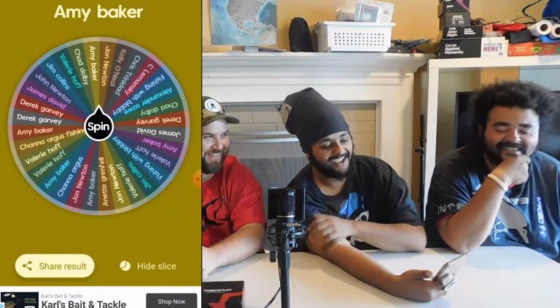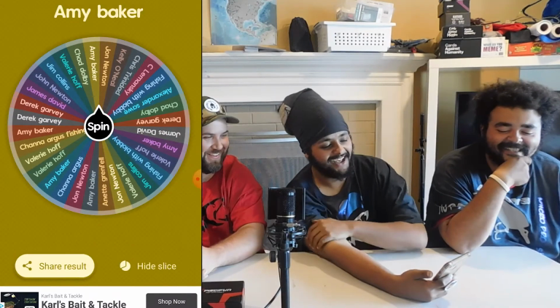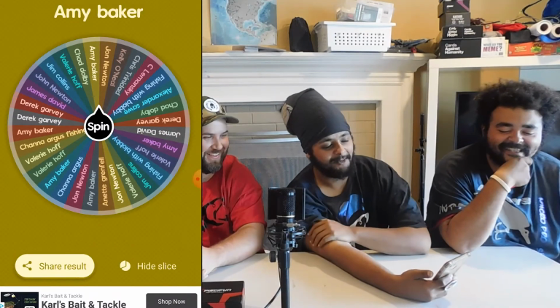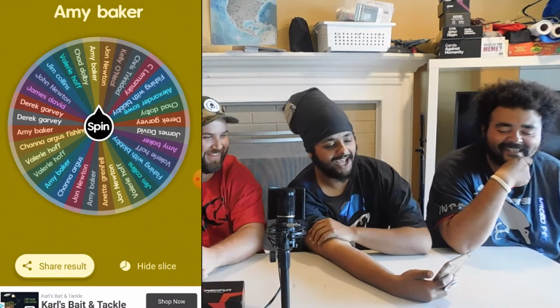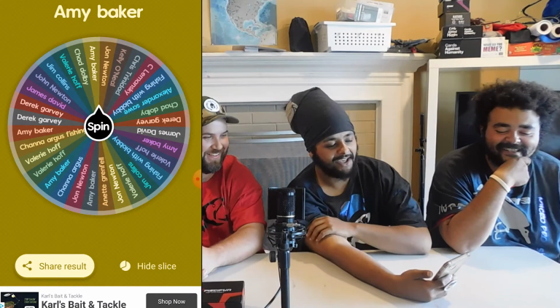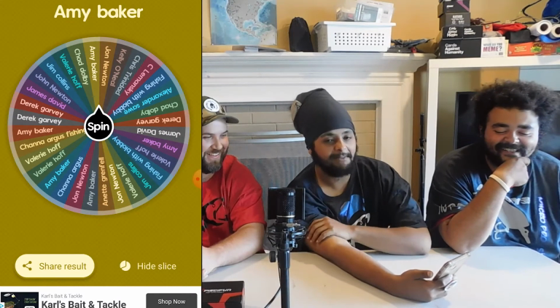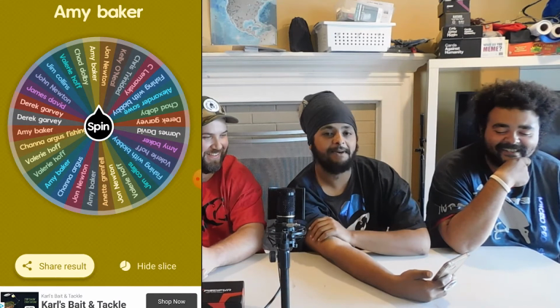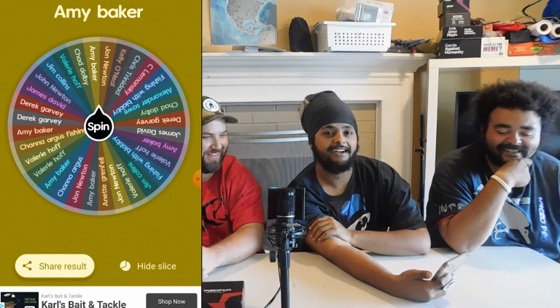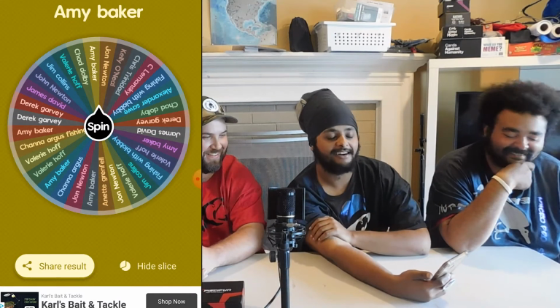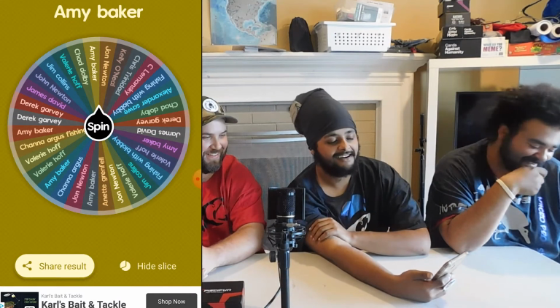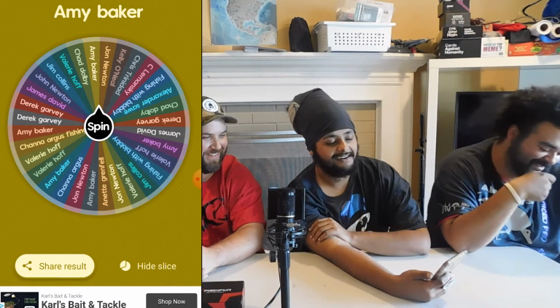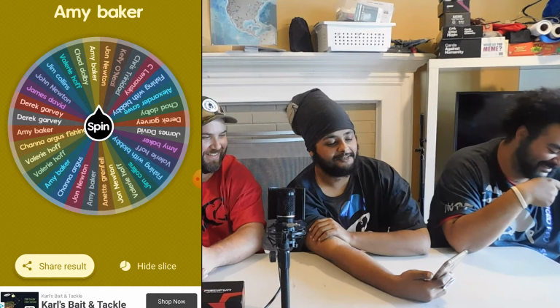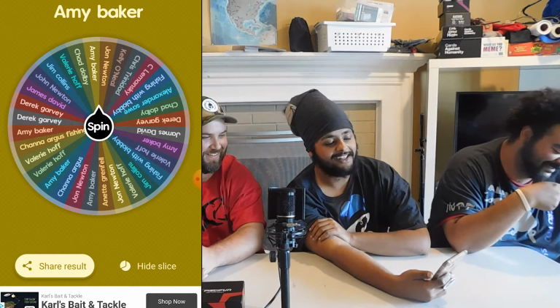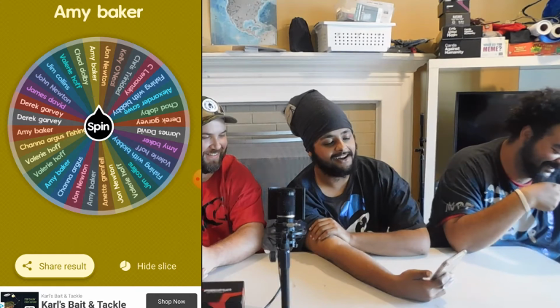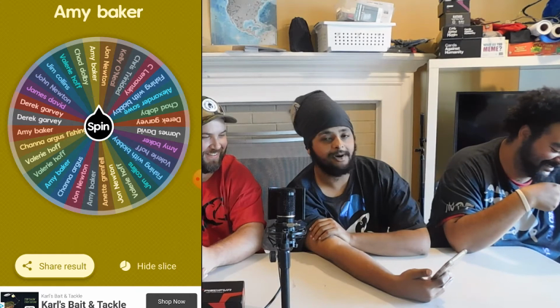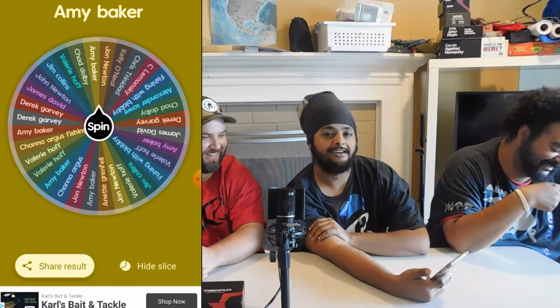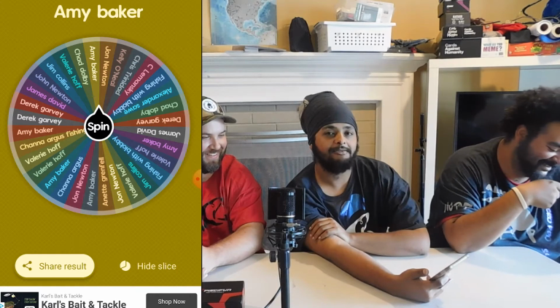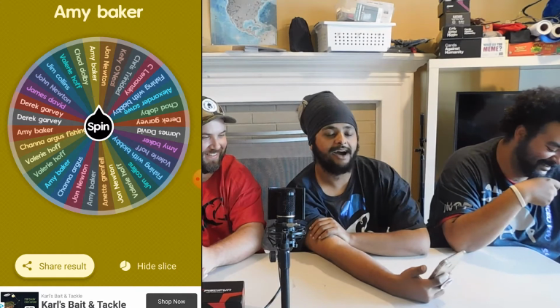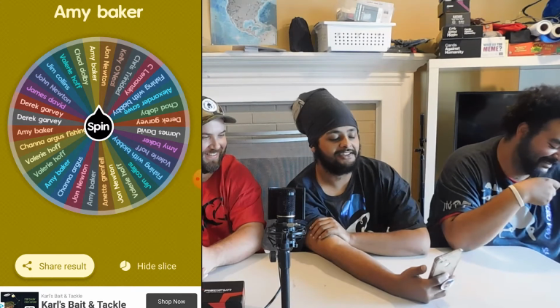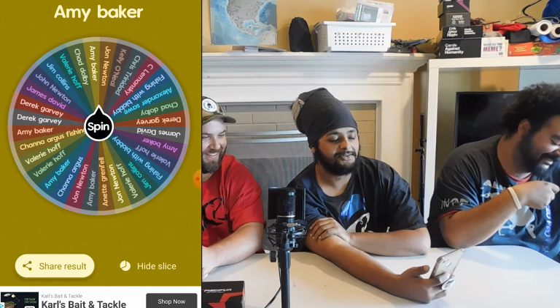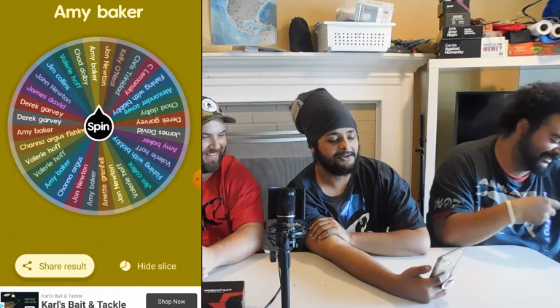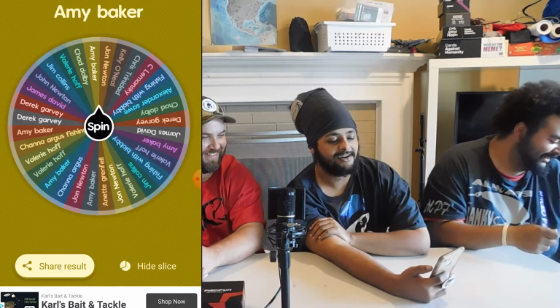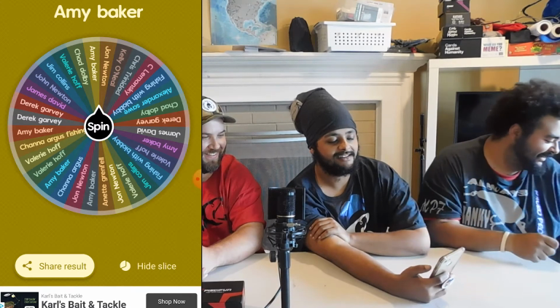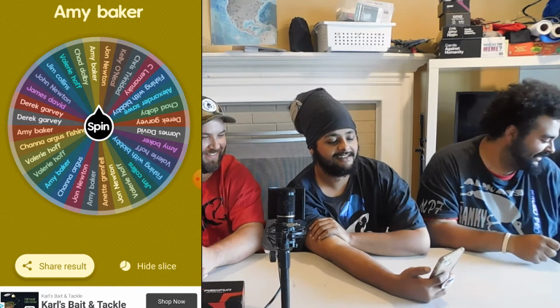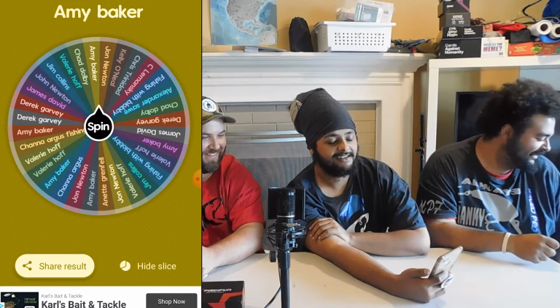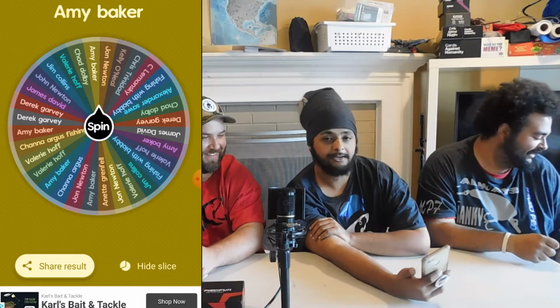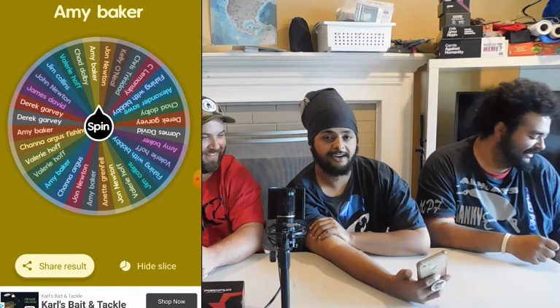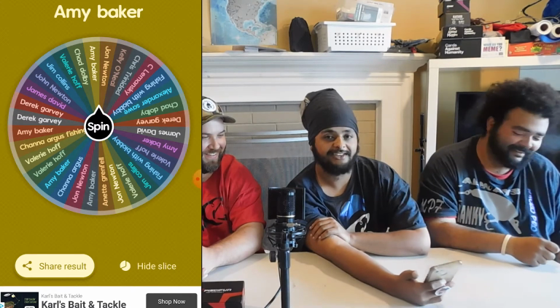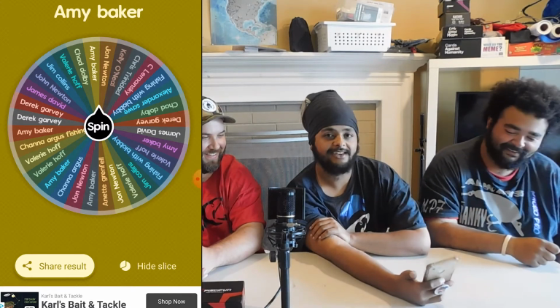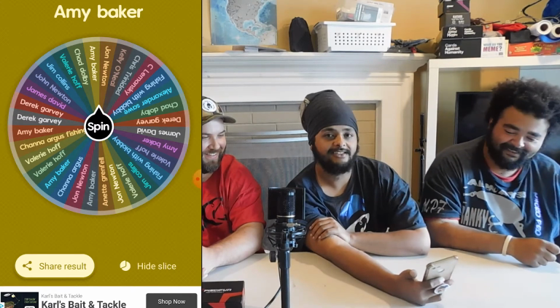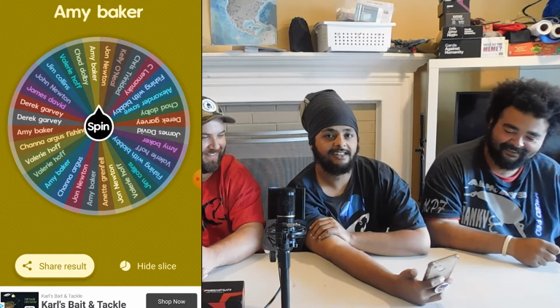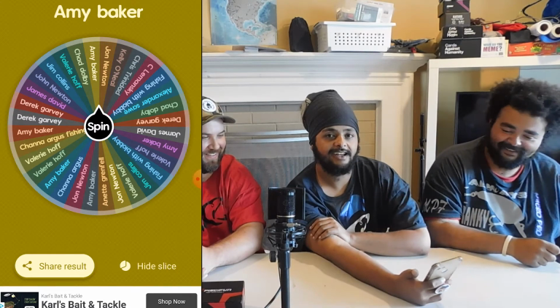And we have Amy Baker as the winner of my two lures. Congratulations on that.